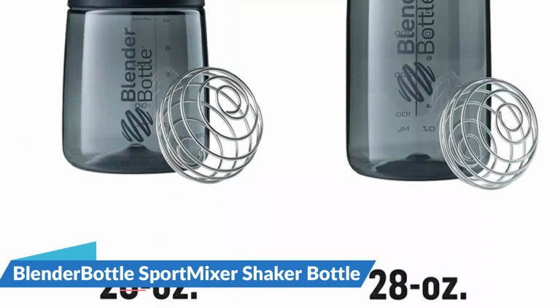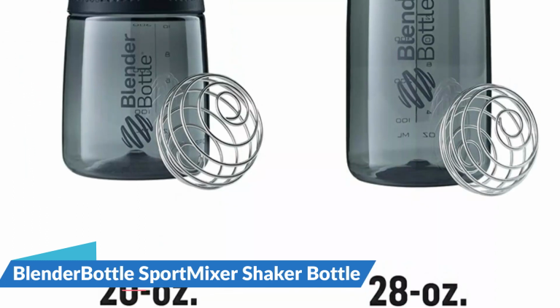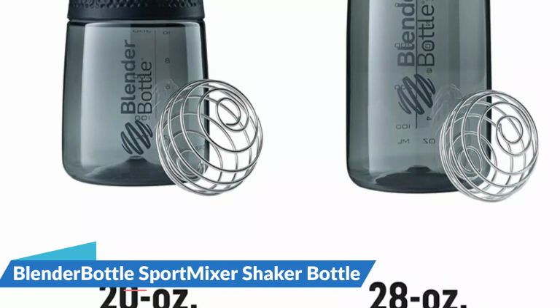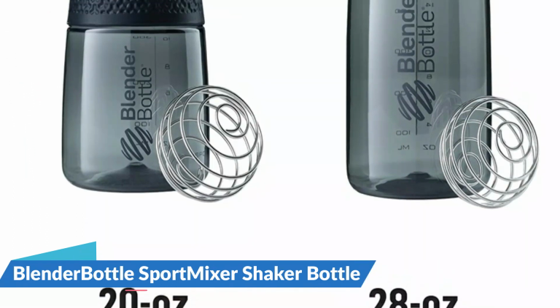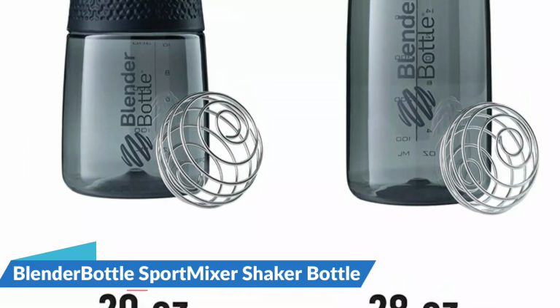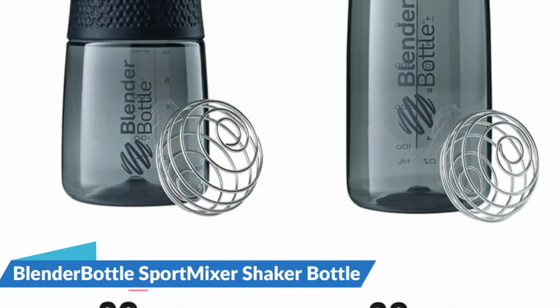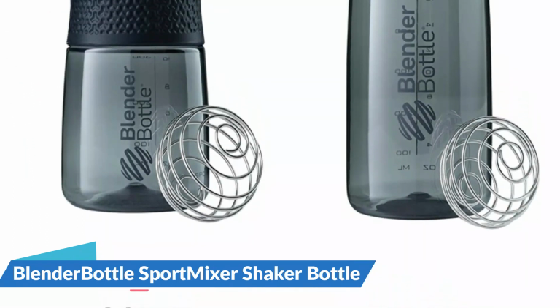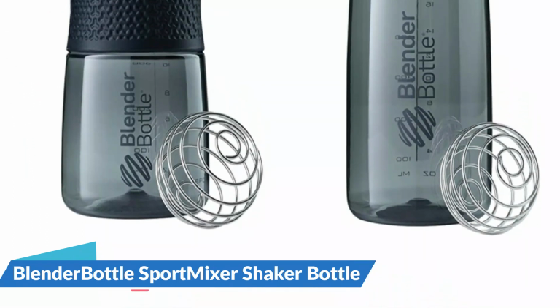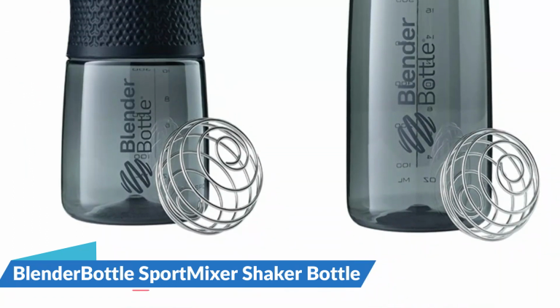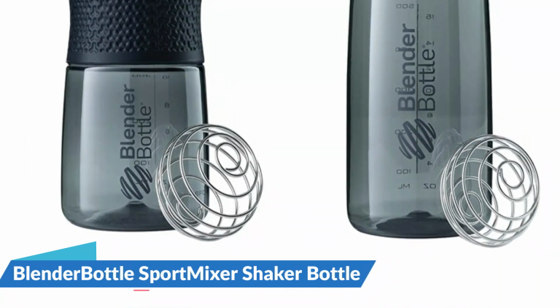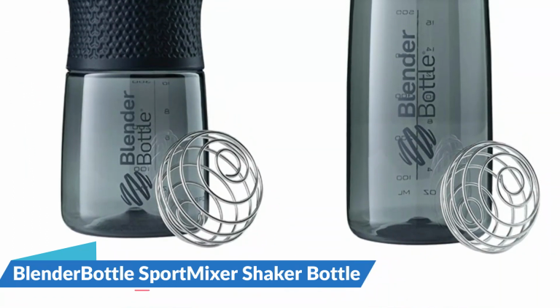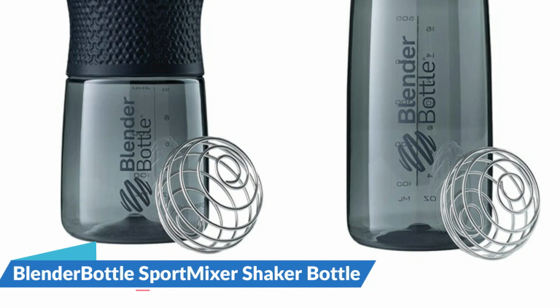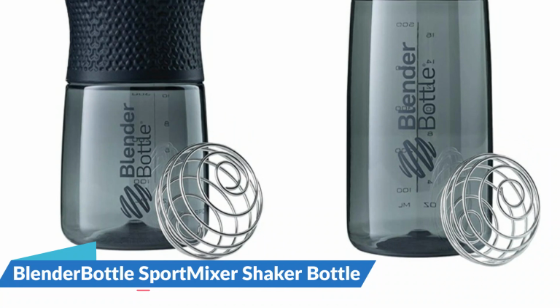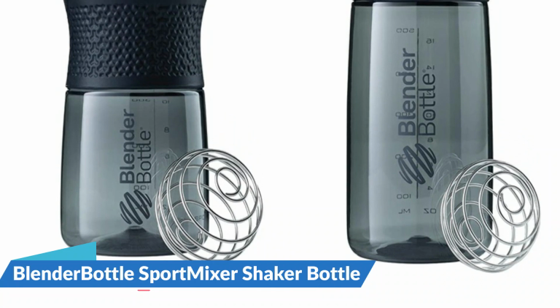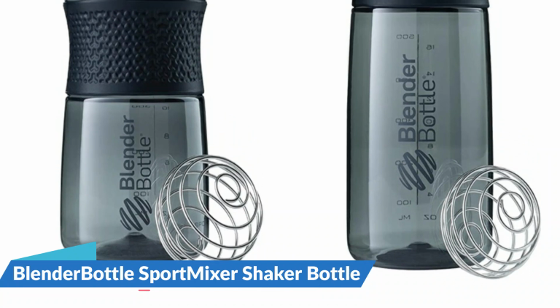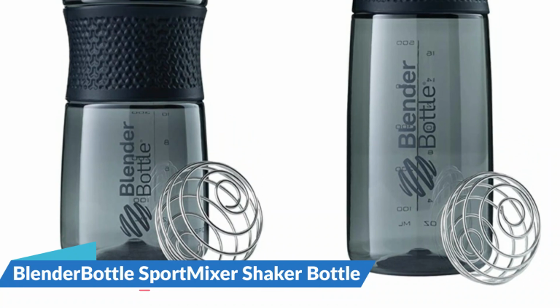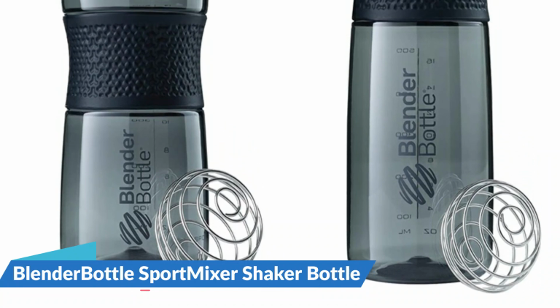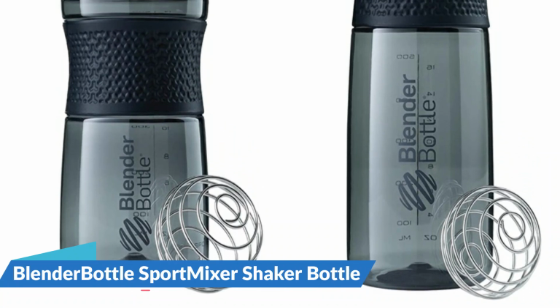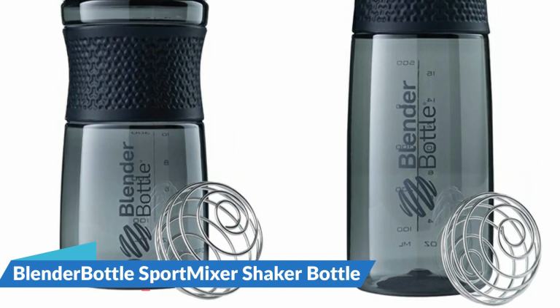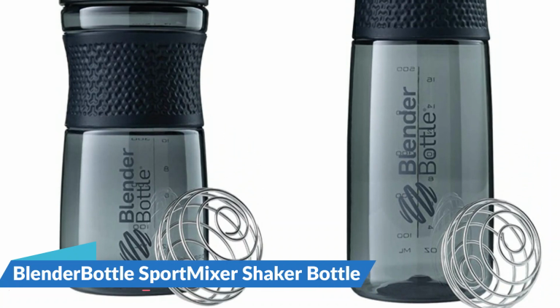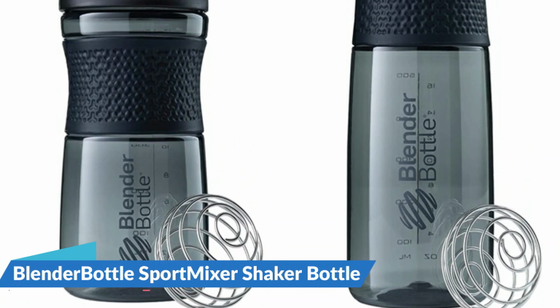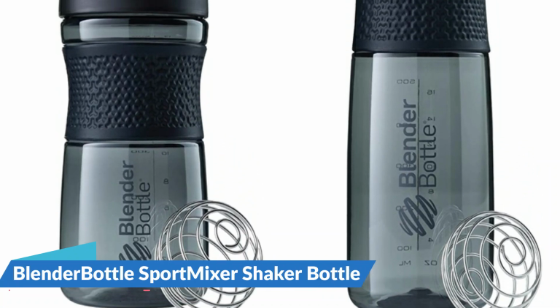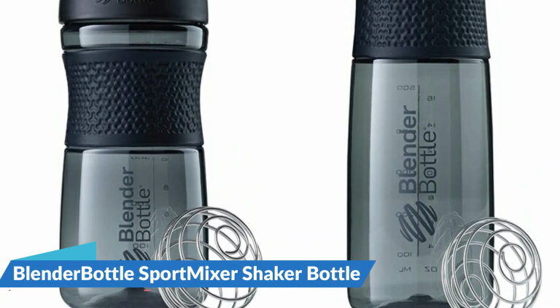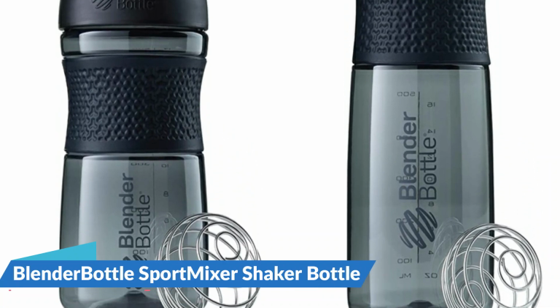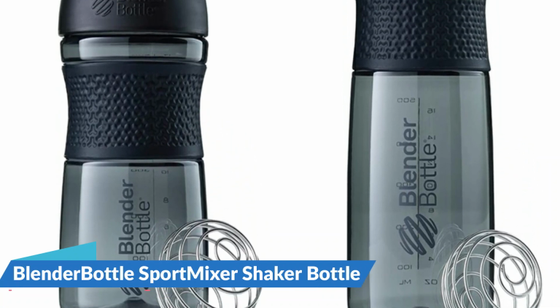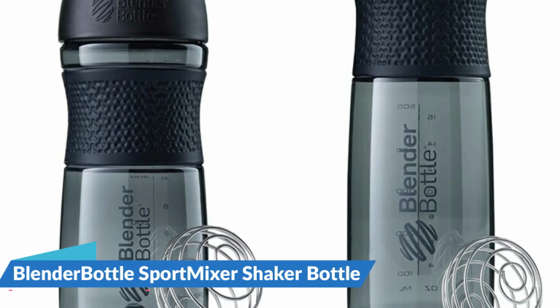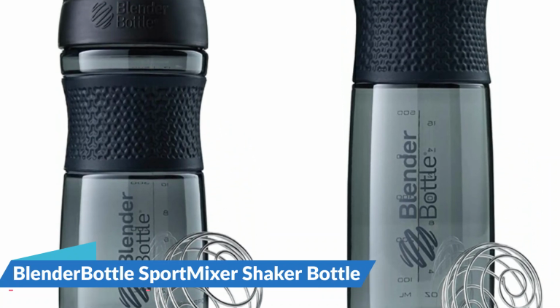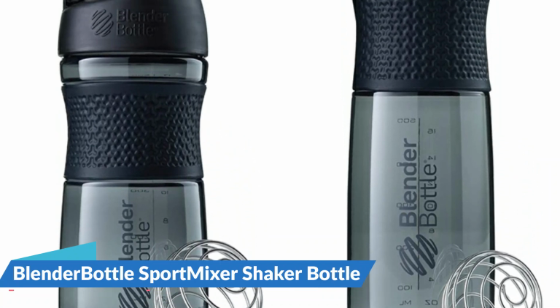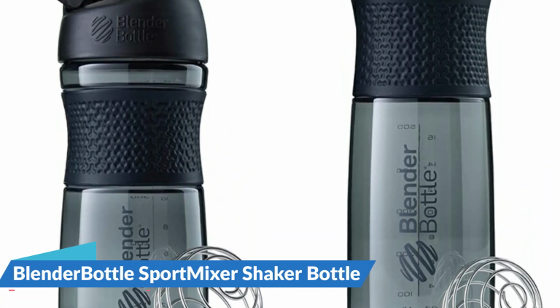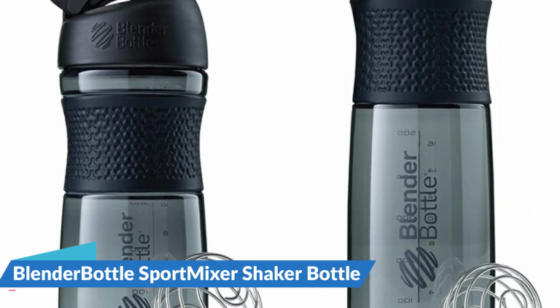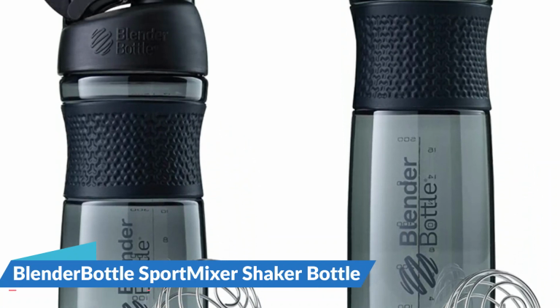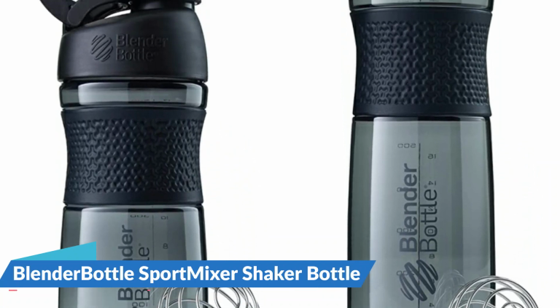Available in two sizes: 20 oz and 28 oz. BPA and phthalate-free, and dishwasher safe.